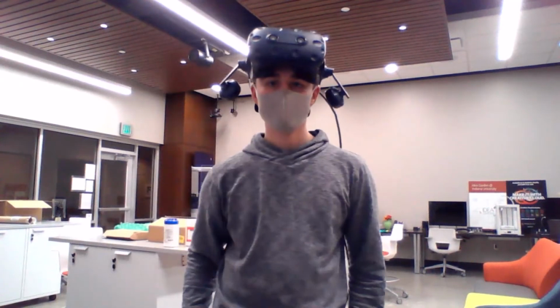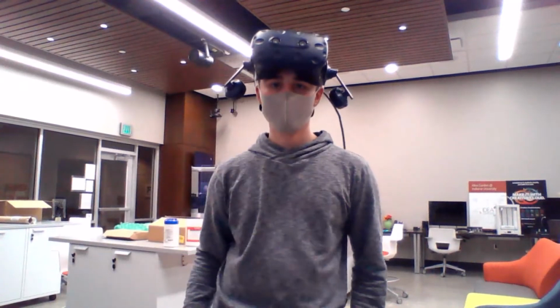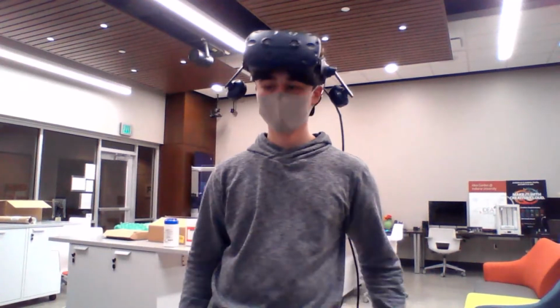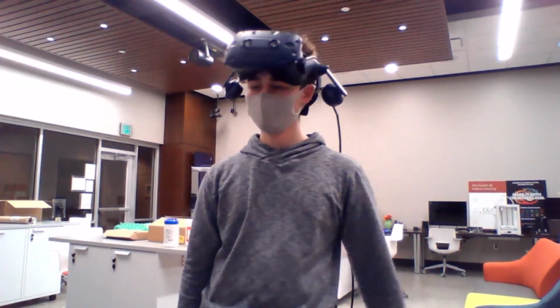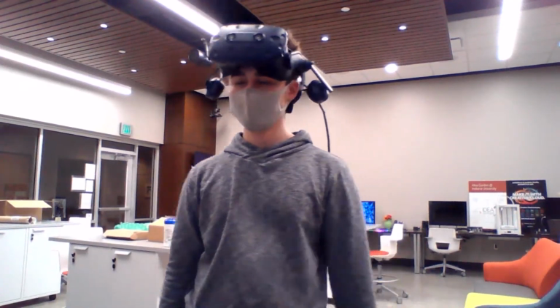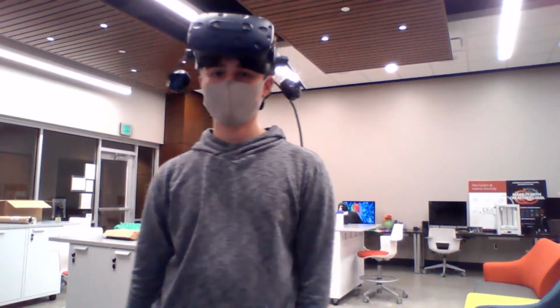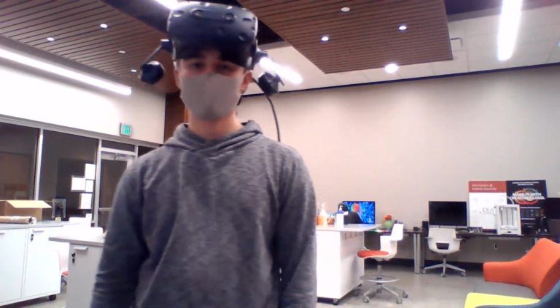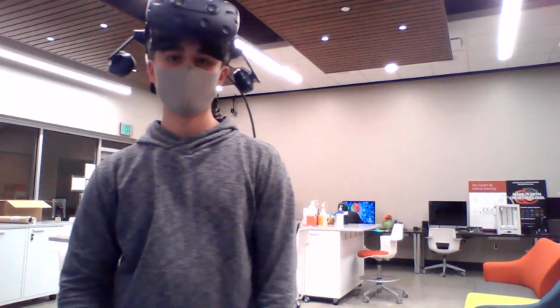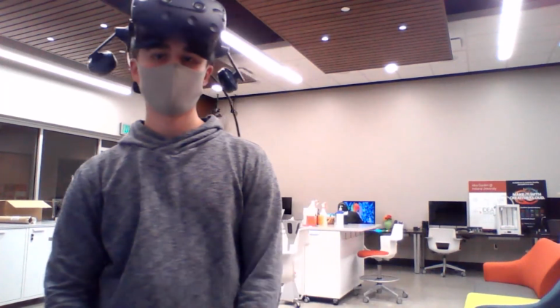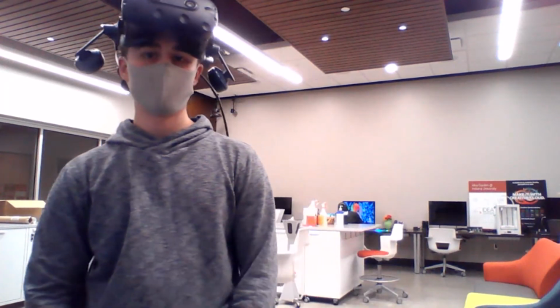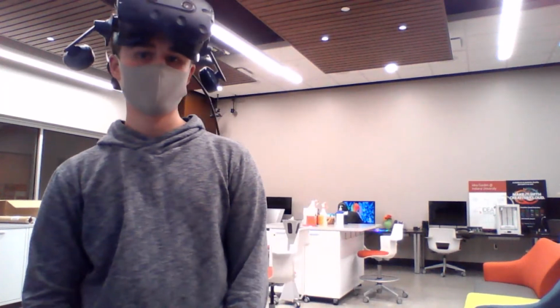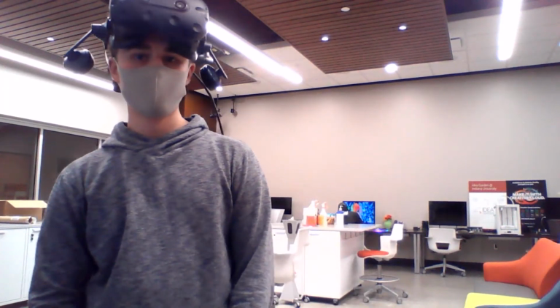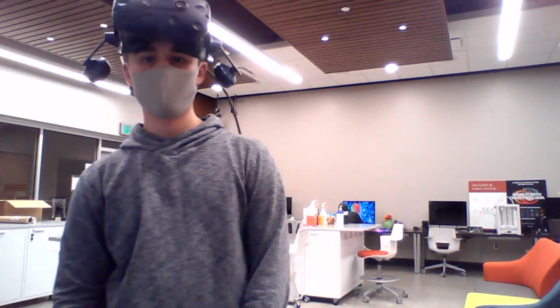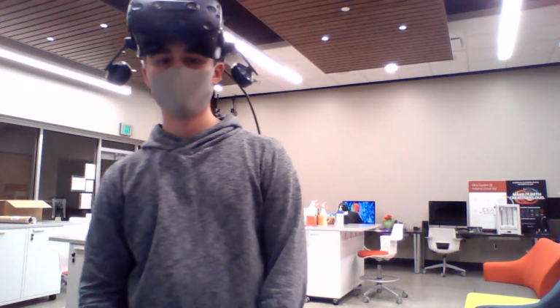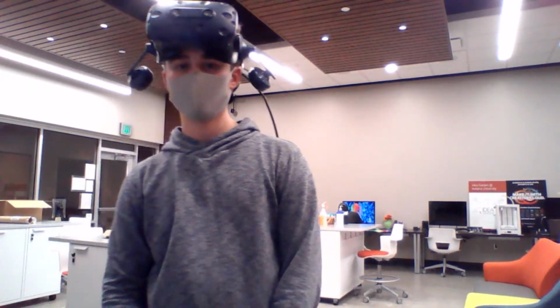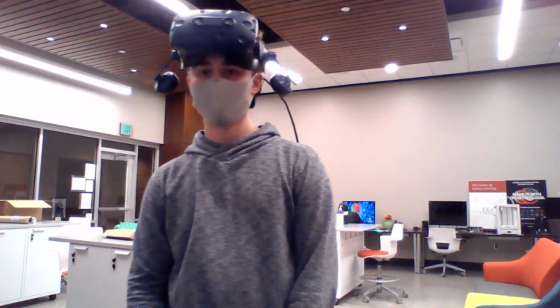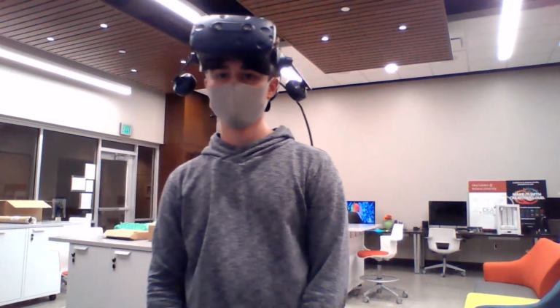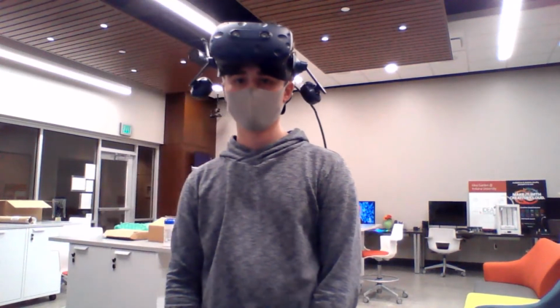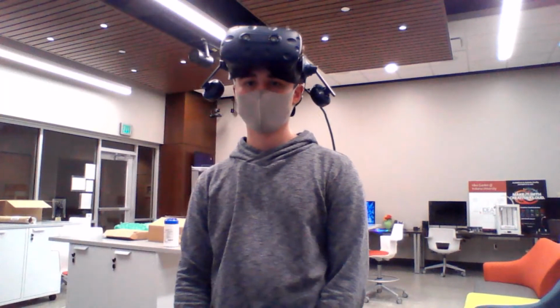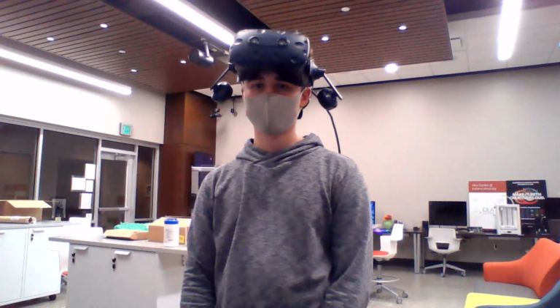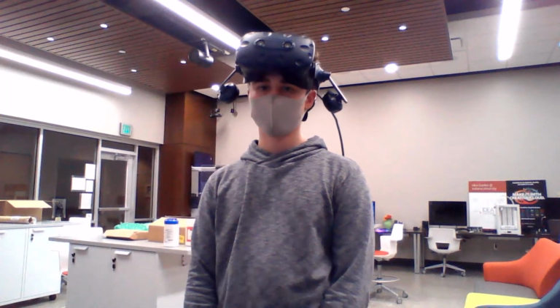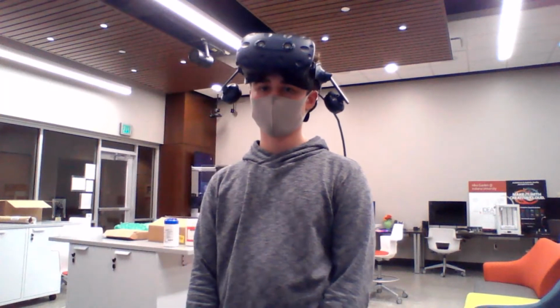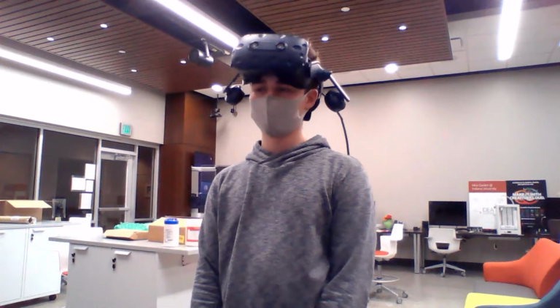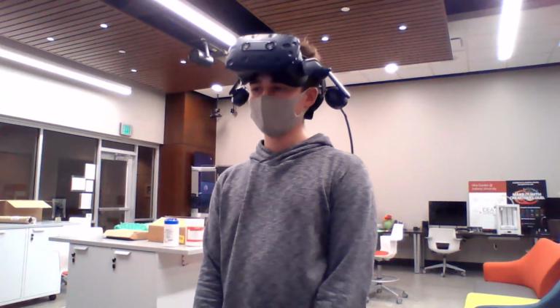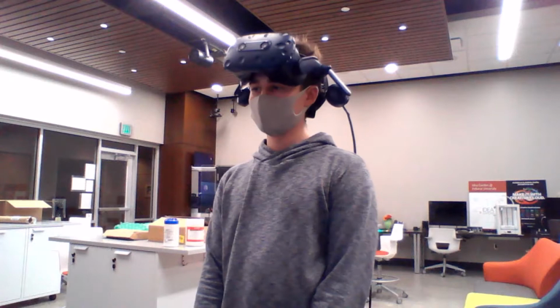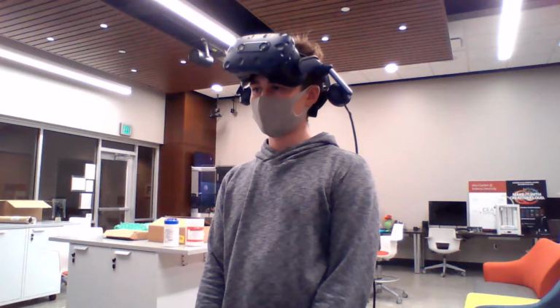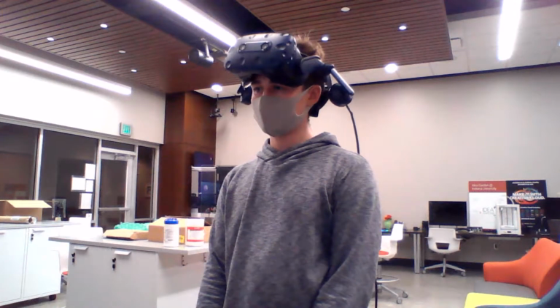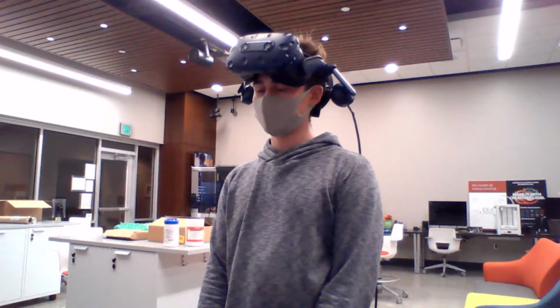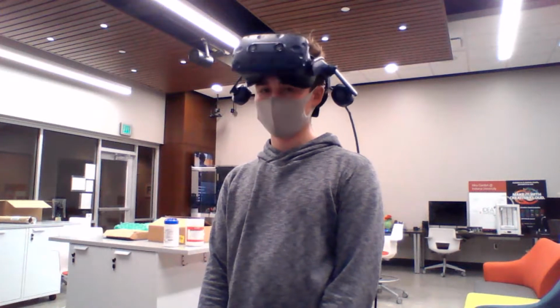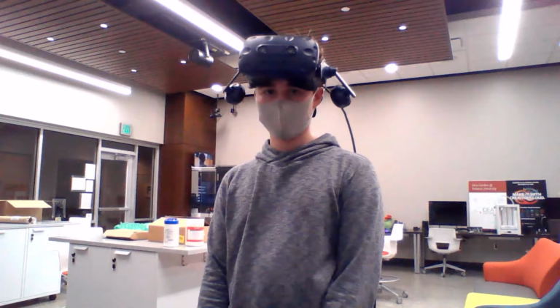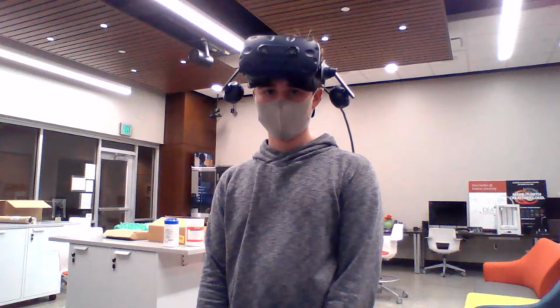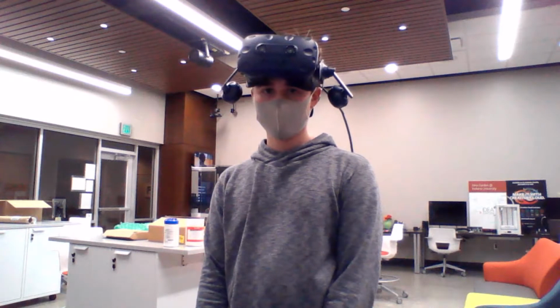Hello, my name is Cooper Zyranski and I am a team member of Dr. Zhang's MIRI team.